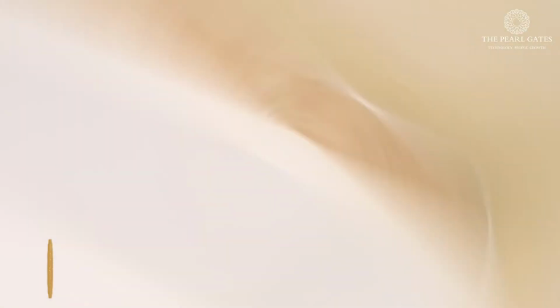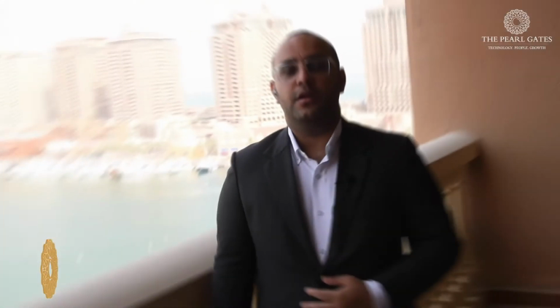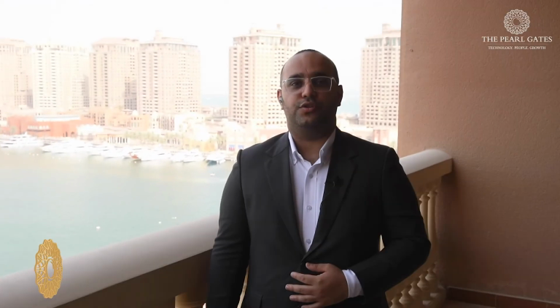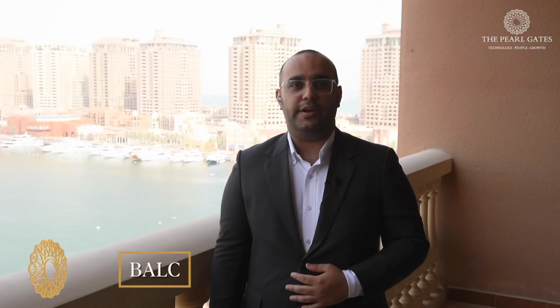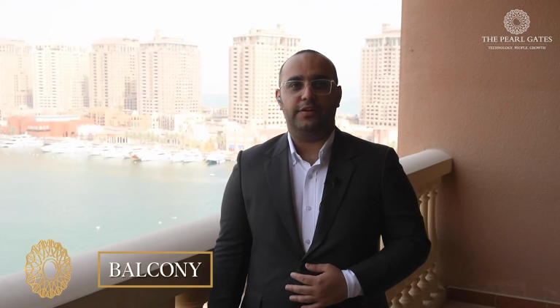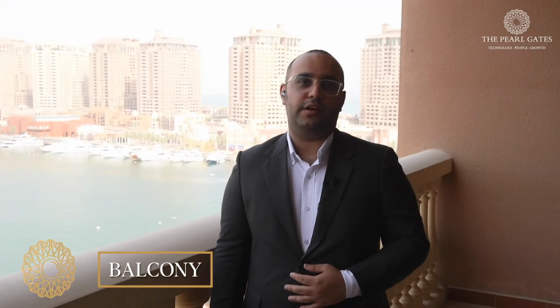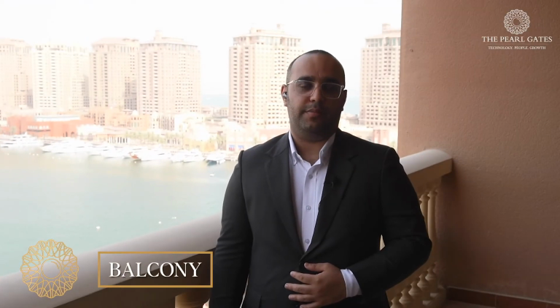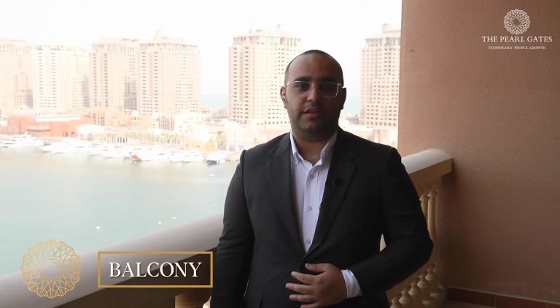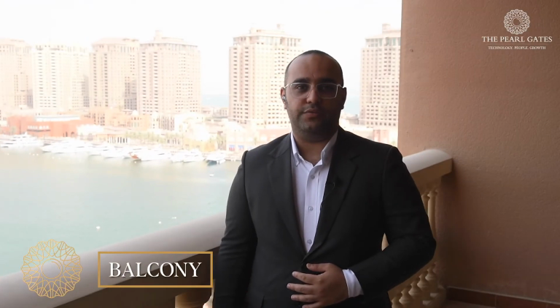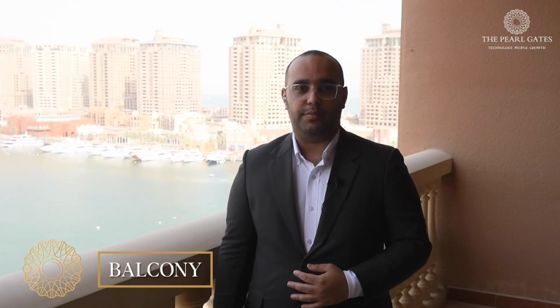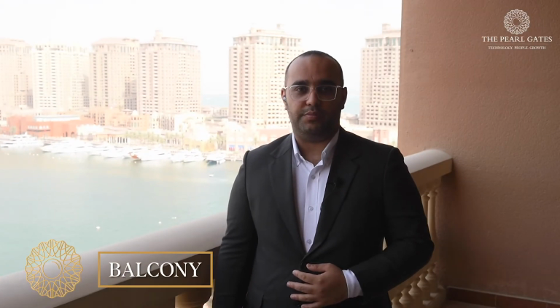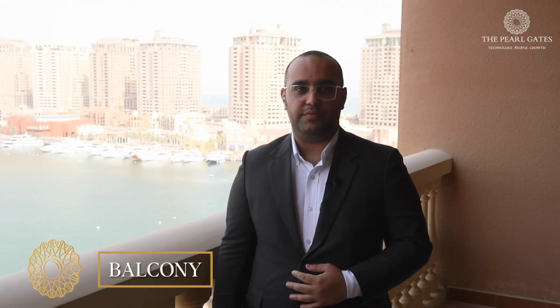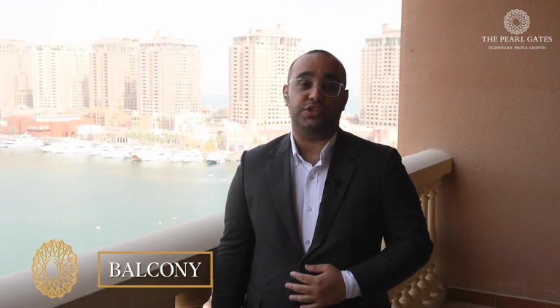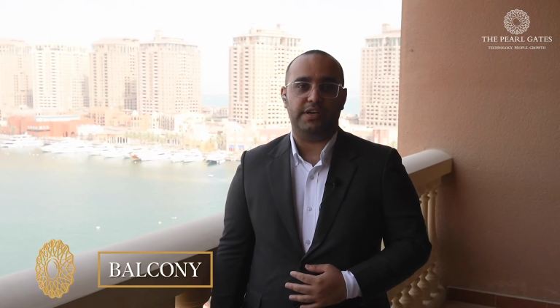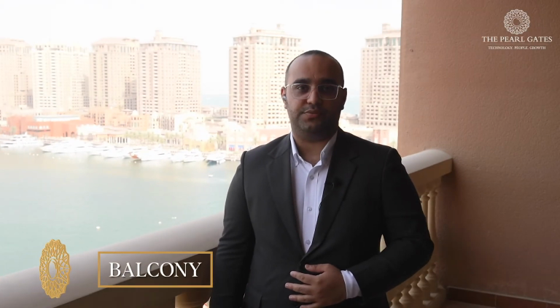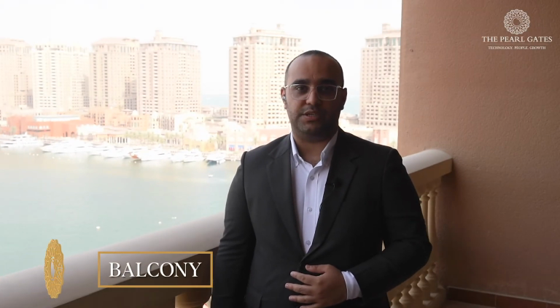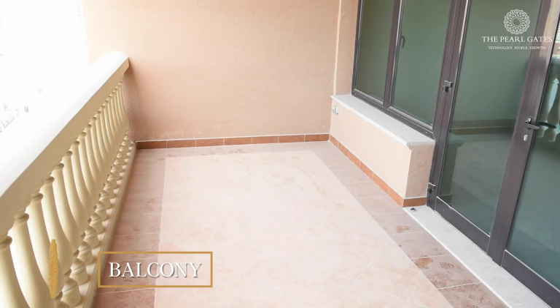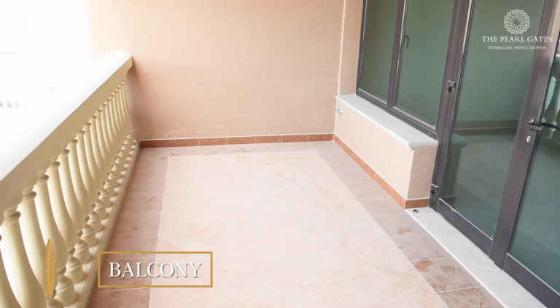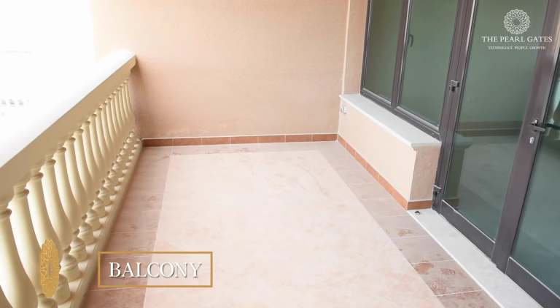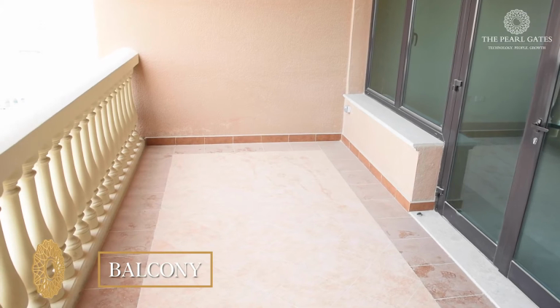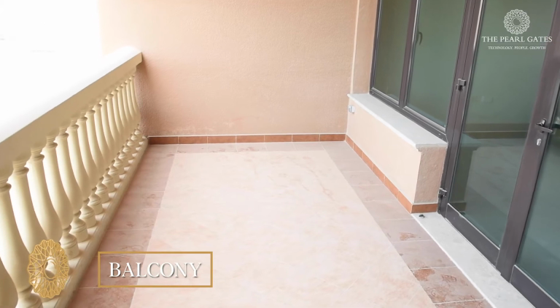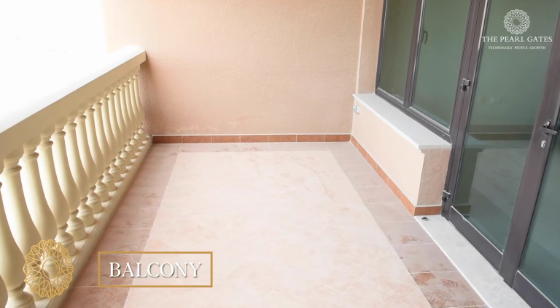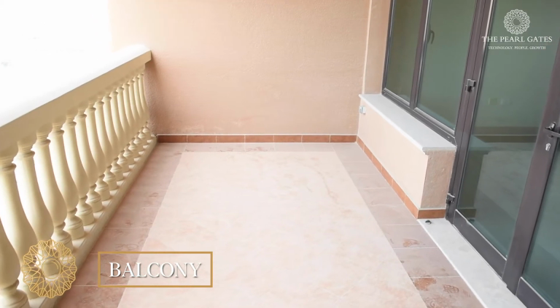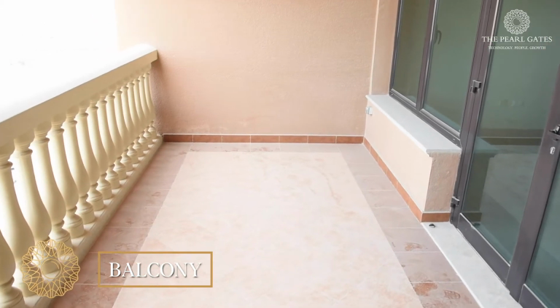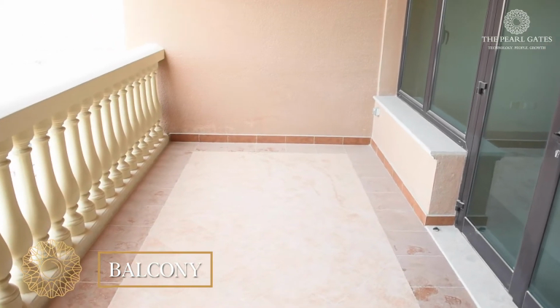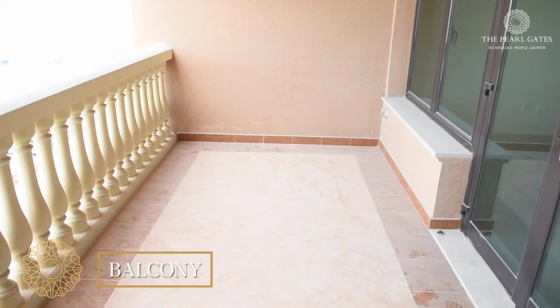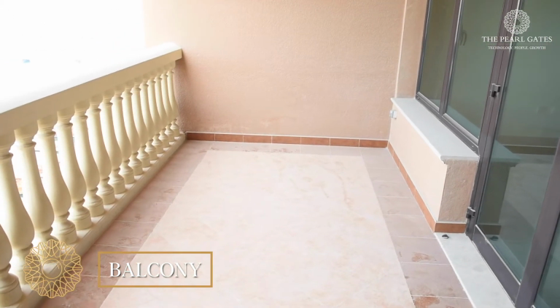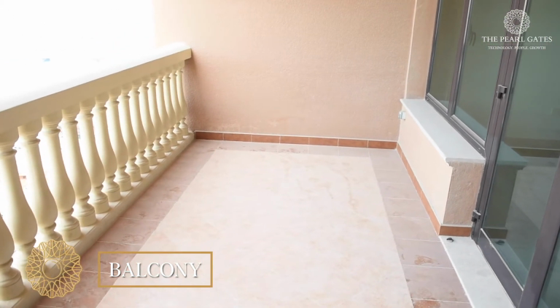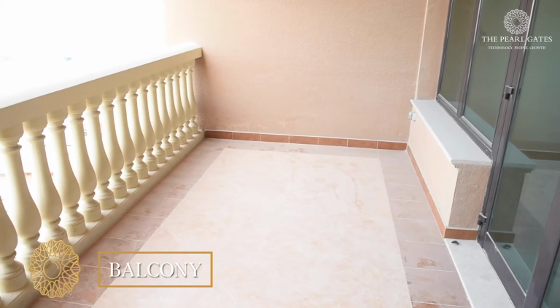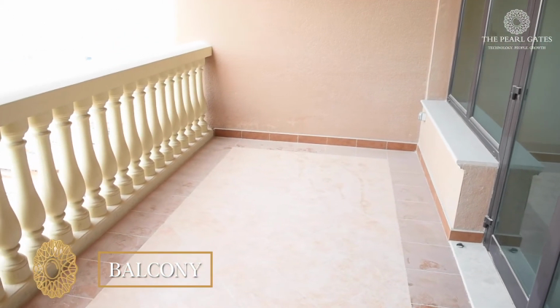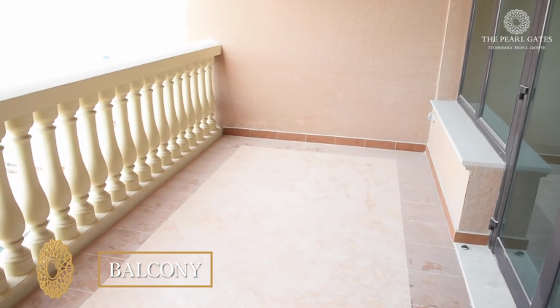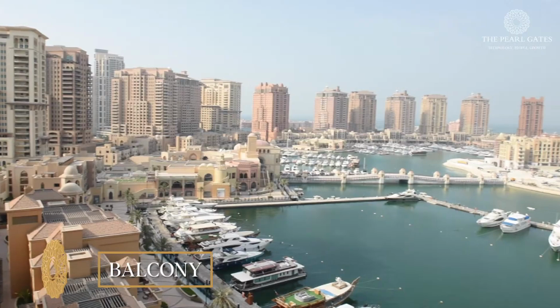Finally we are at the balcony of the apartment, which is very spacious to accommodate outdoor furniture, overlooking the marina directly.